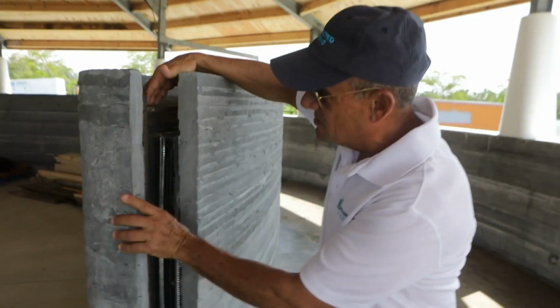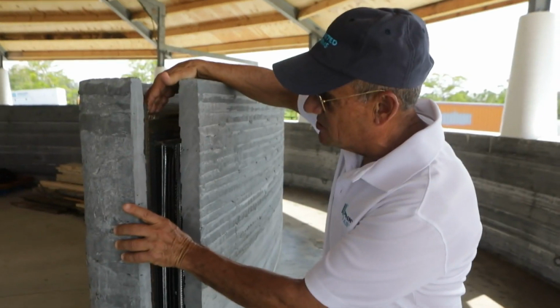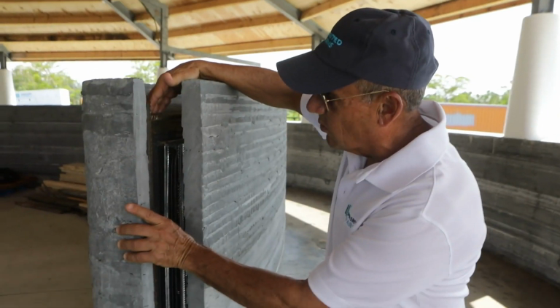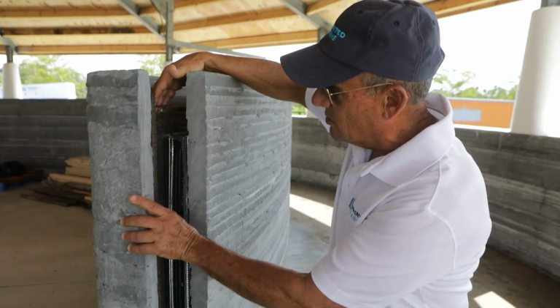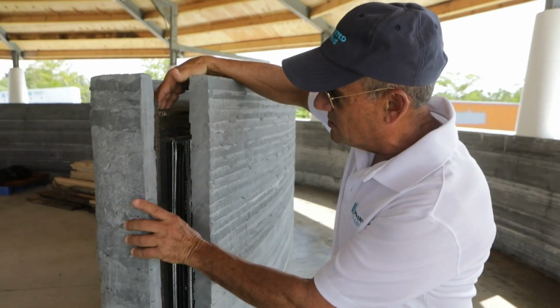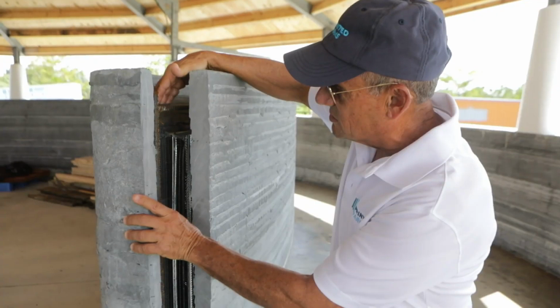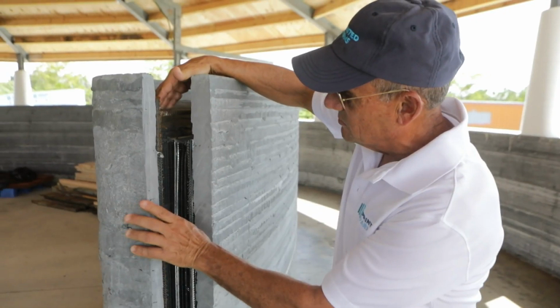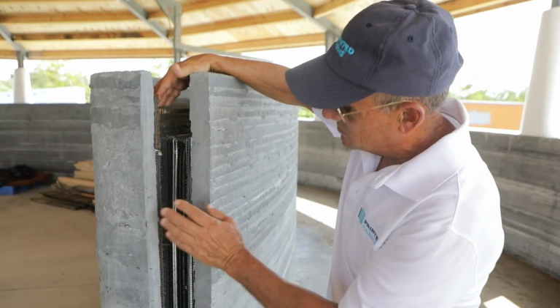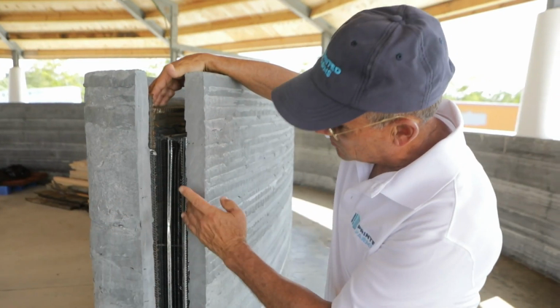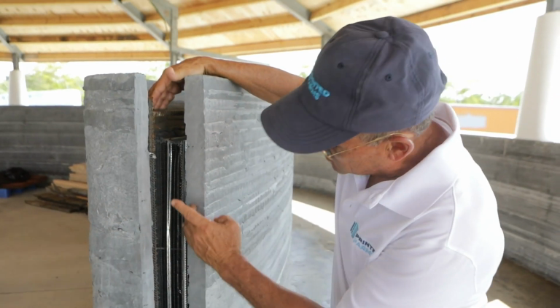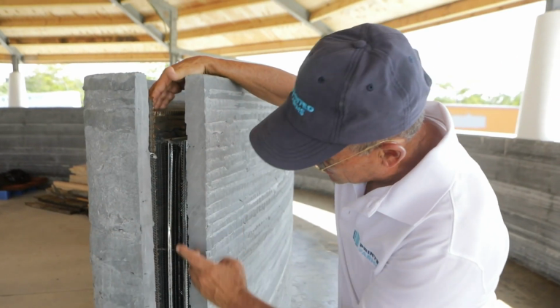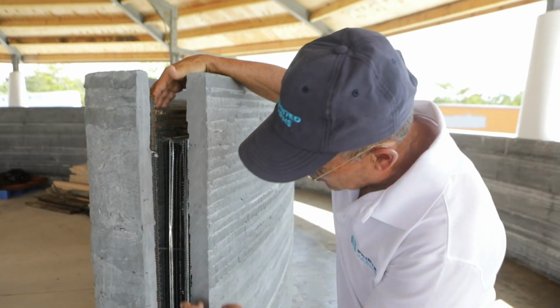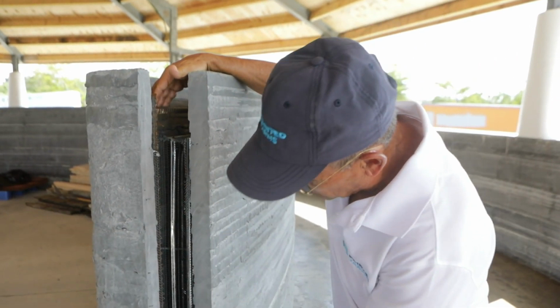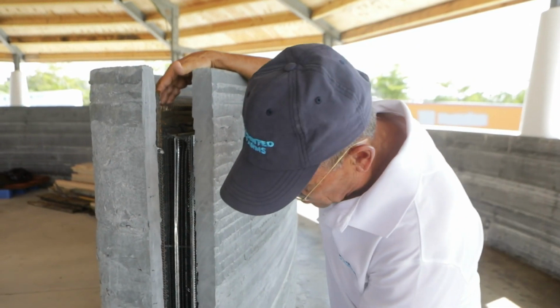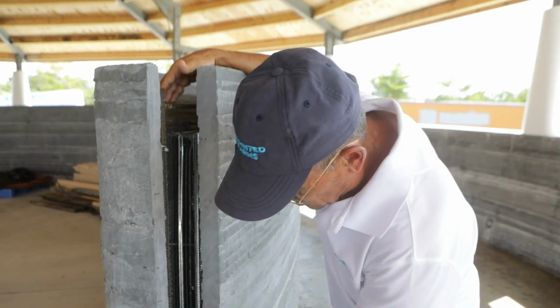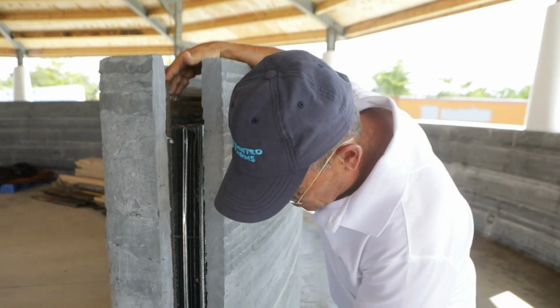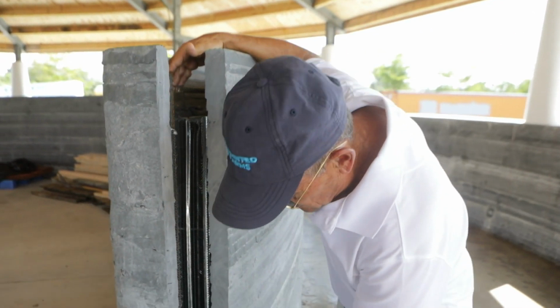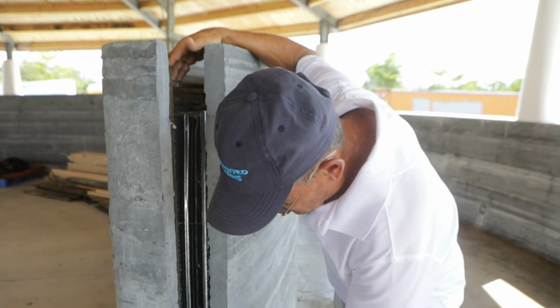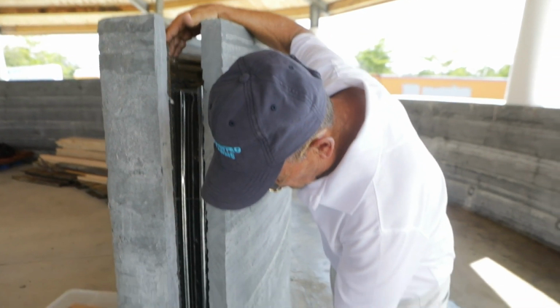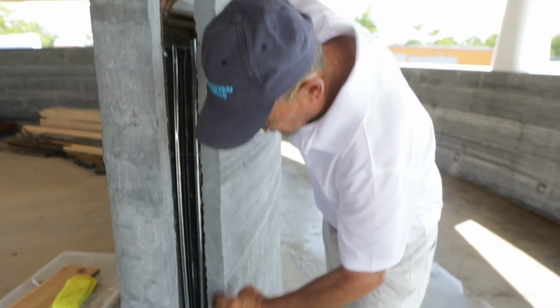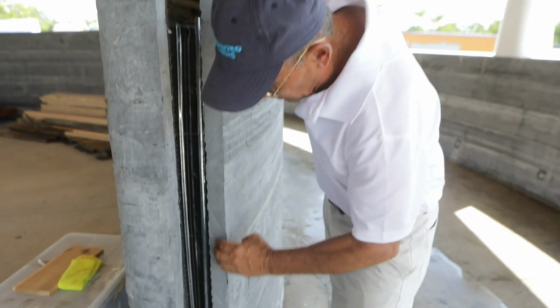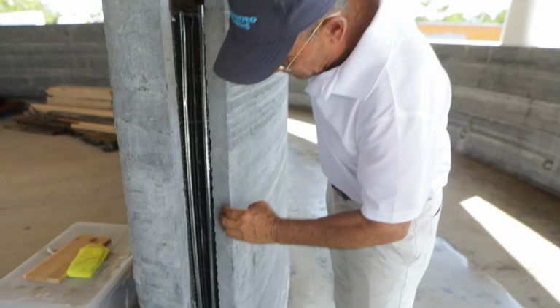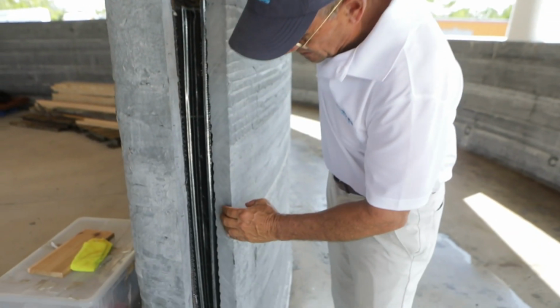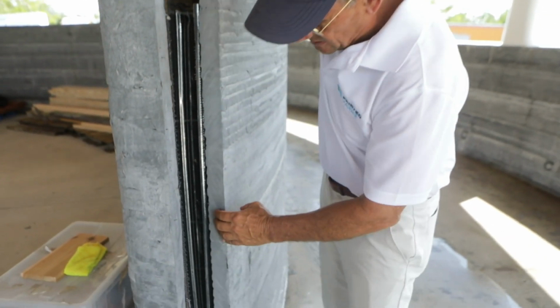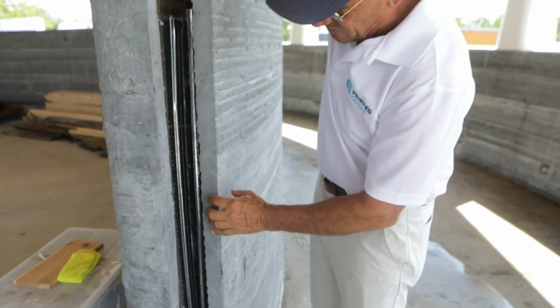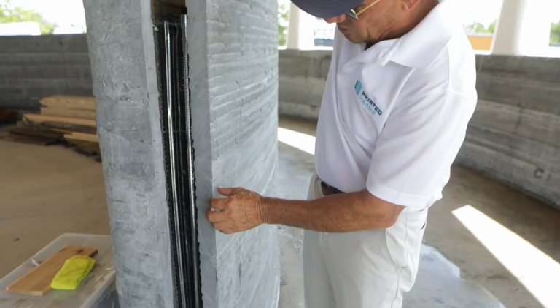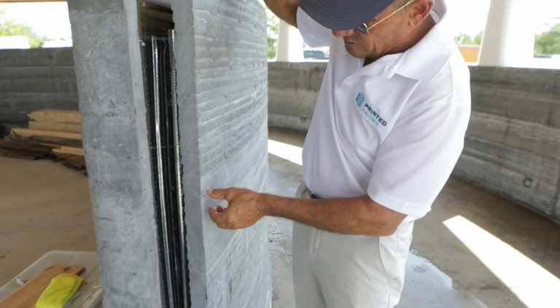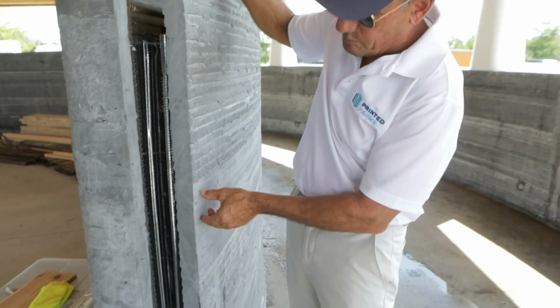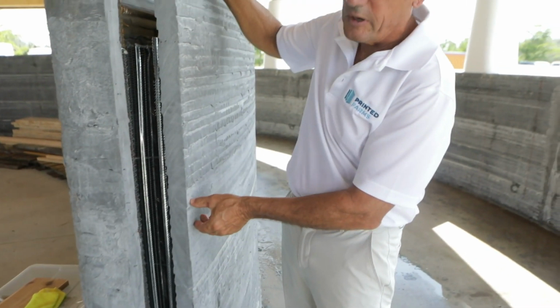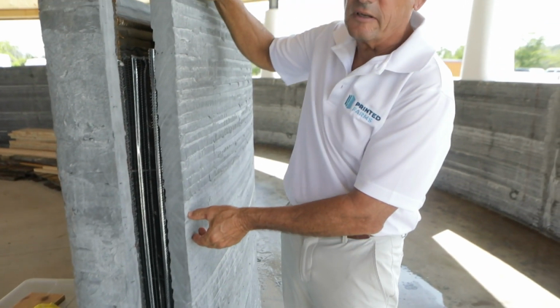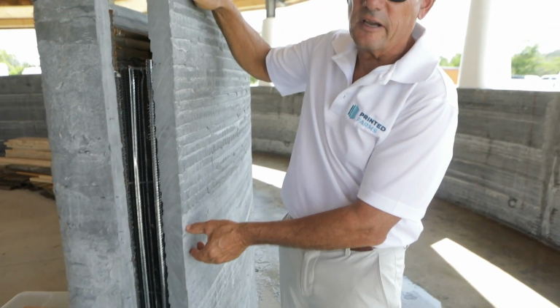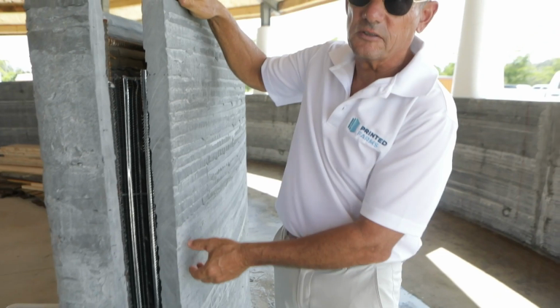This is the wall system. You see how it's almost all one piece, even though we print in layers.